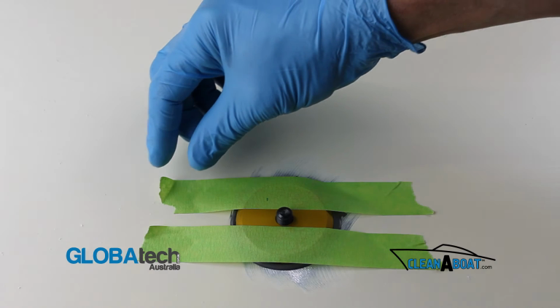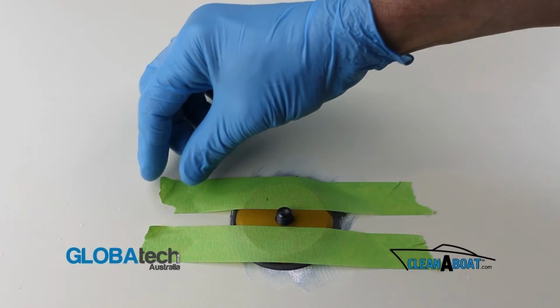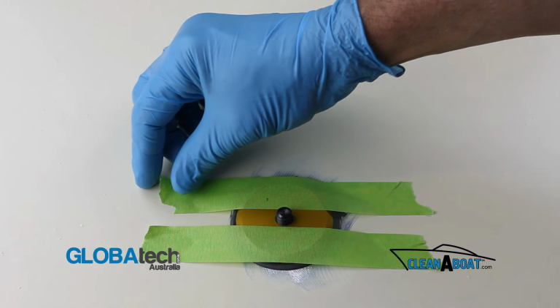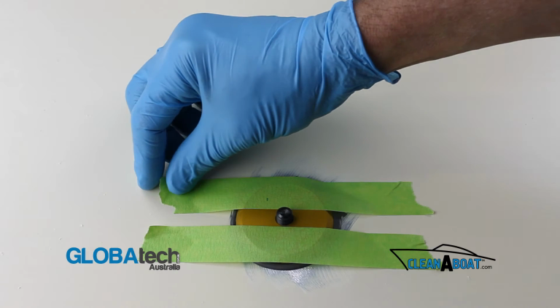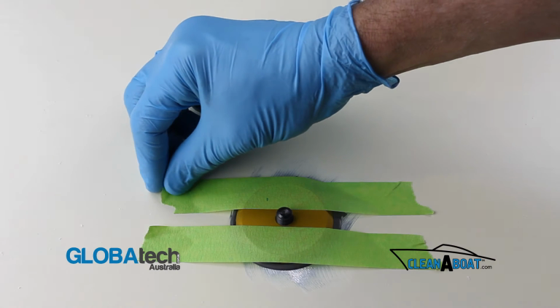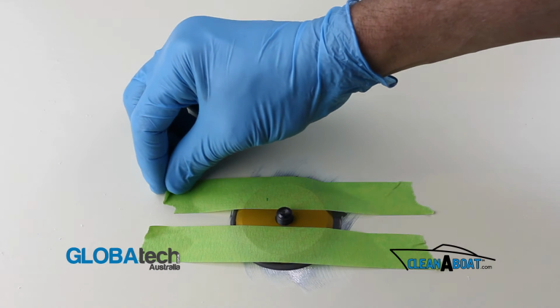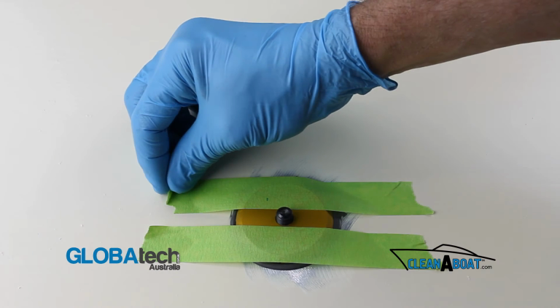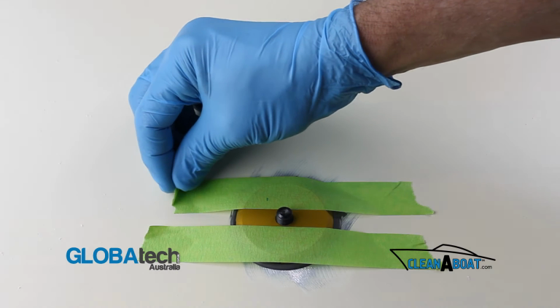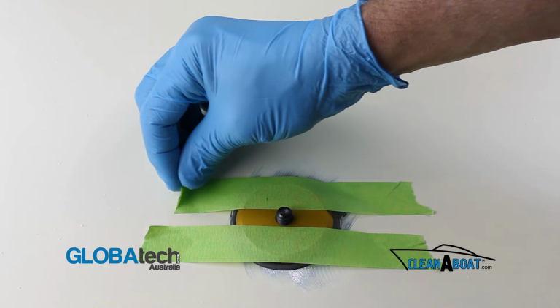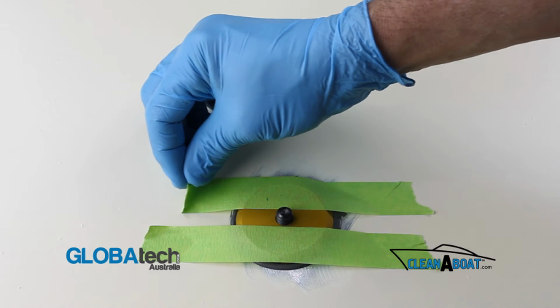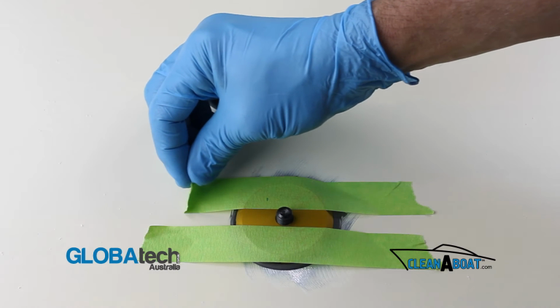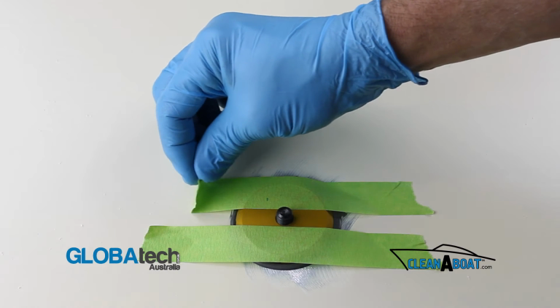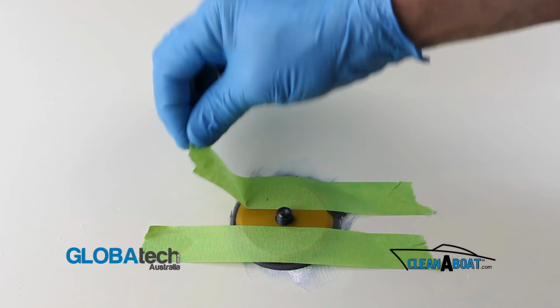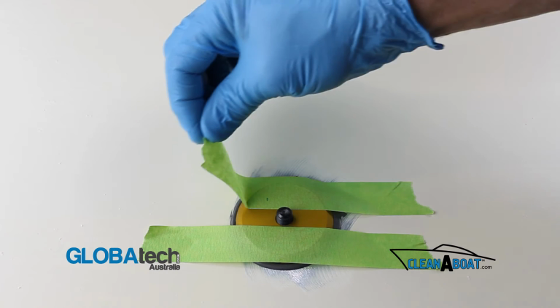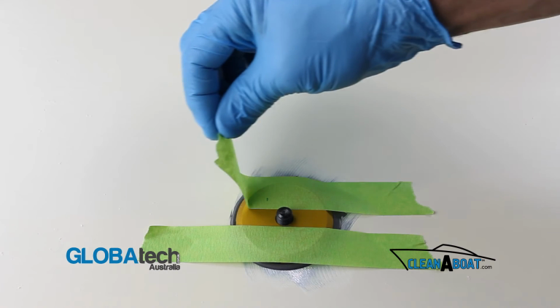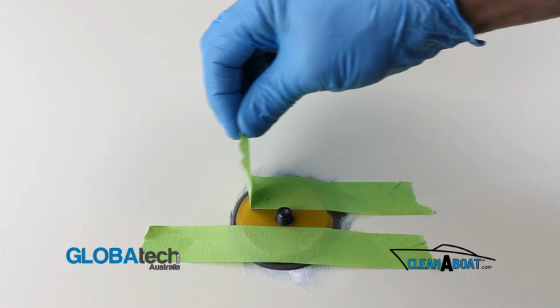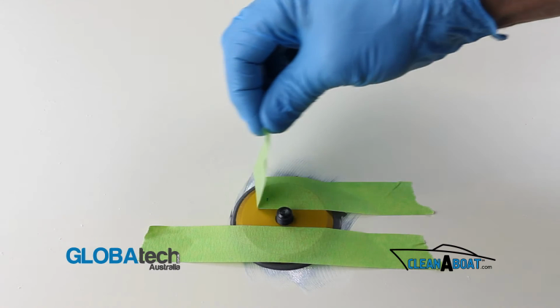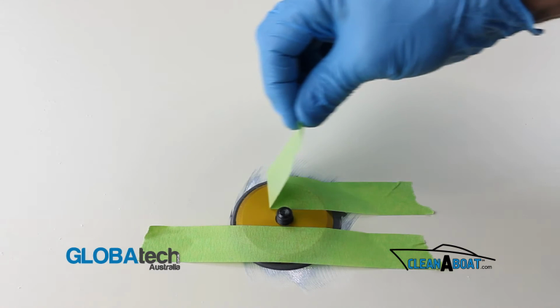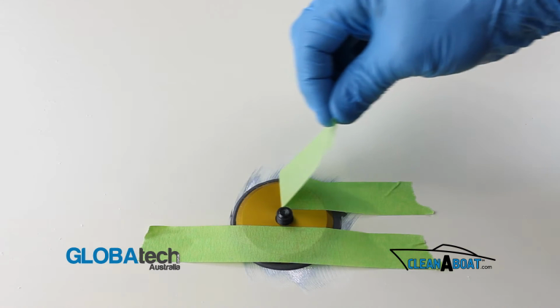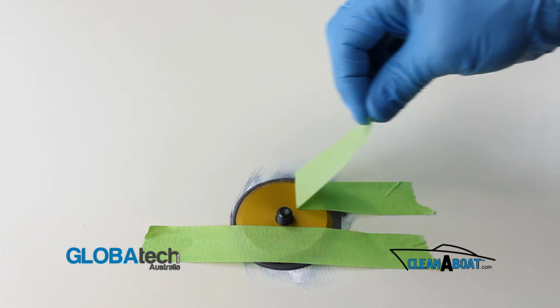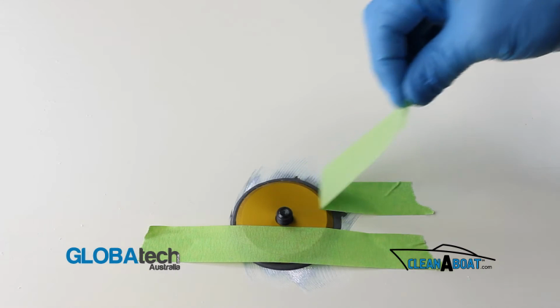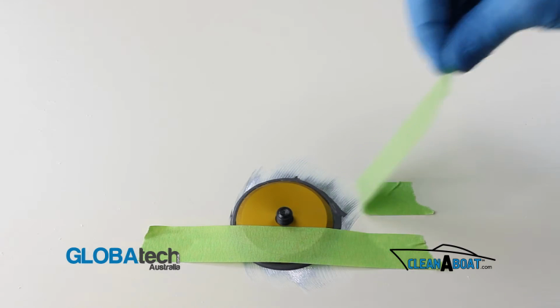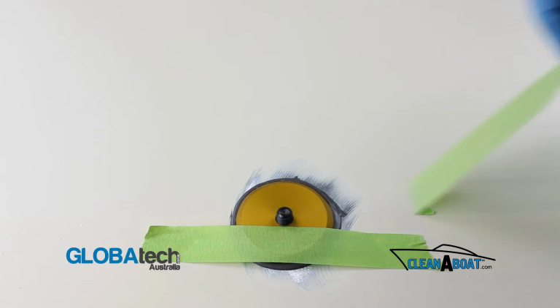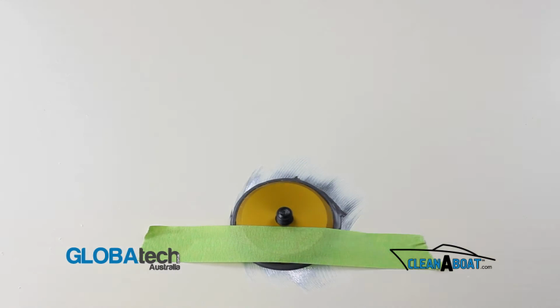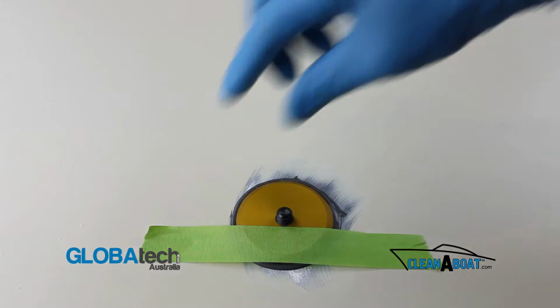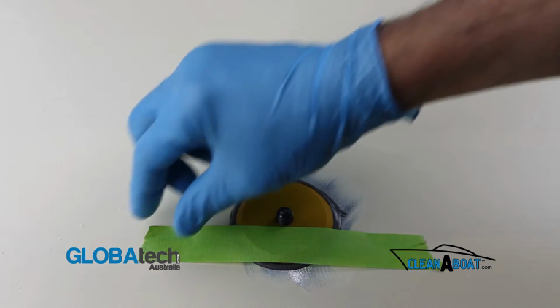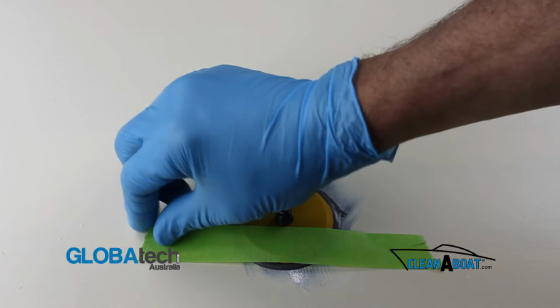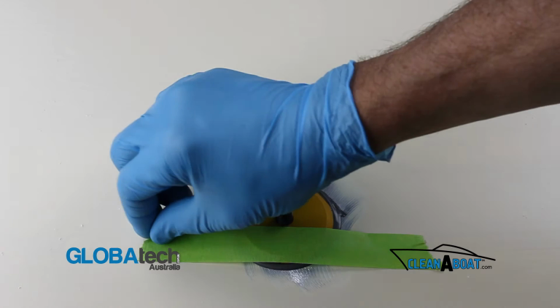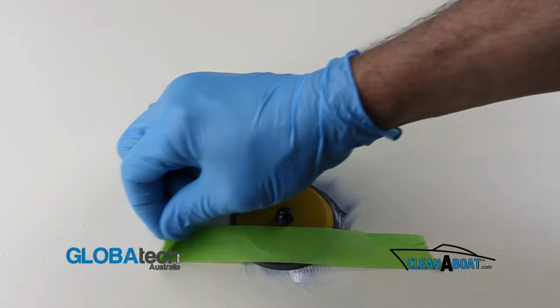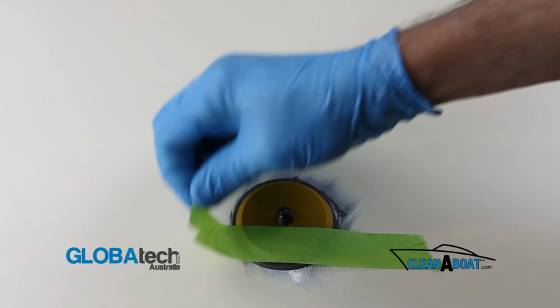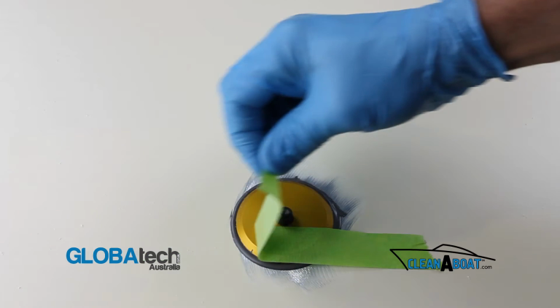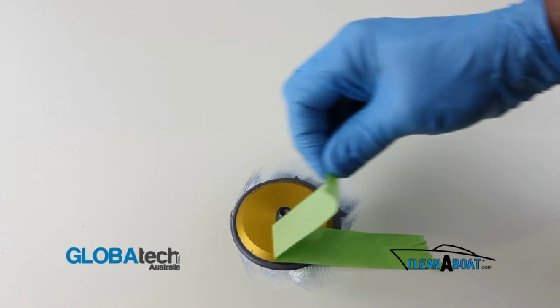After curing, remove the tape and clean both surfaces thoroughly with acetone and a clean rag.